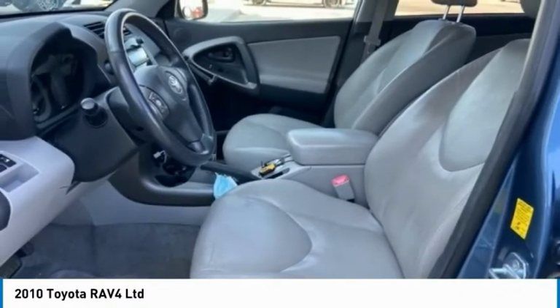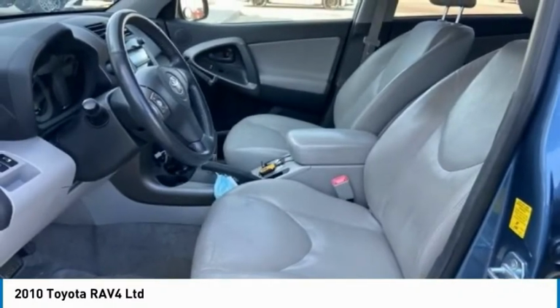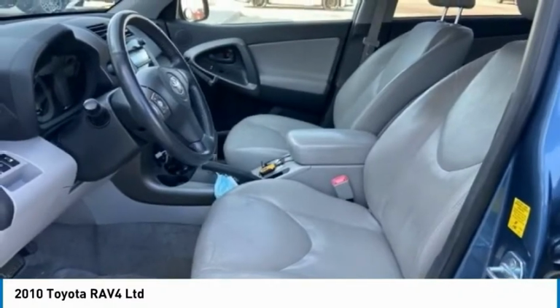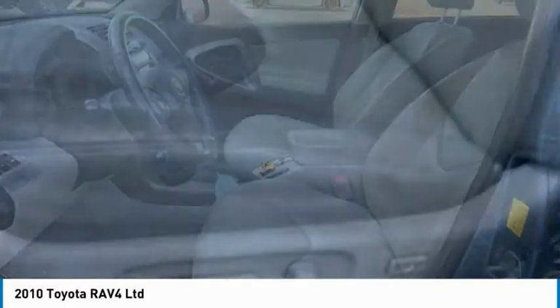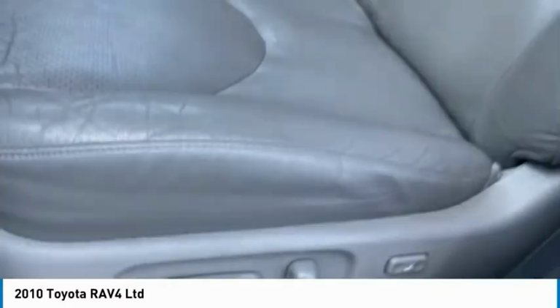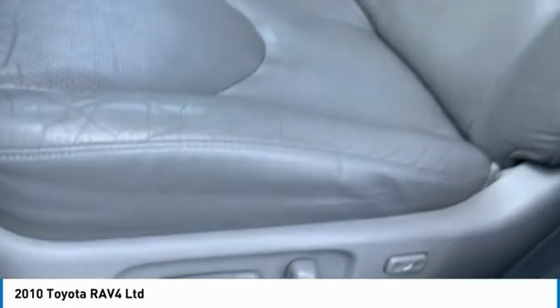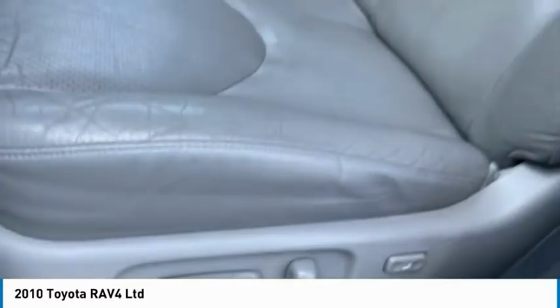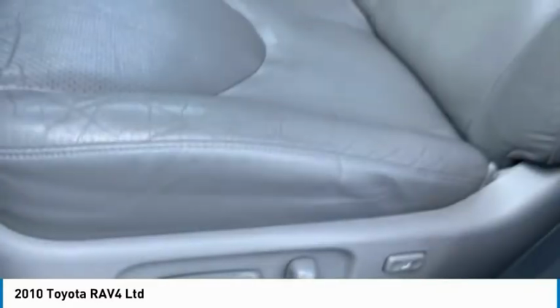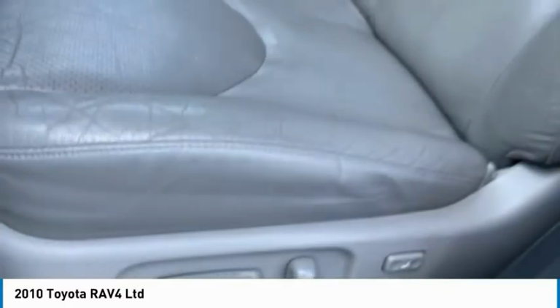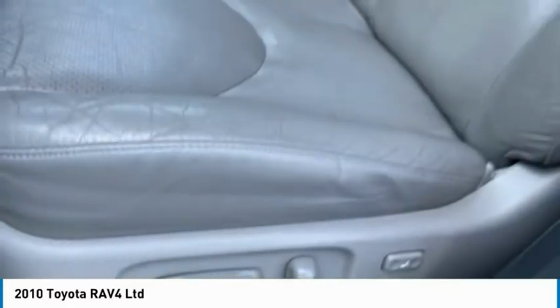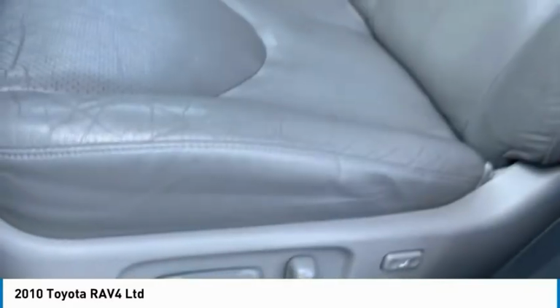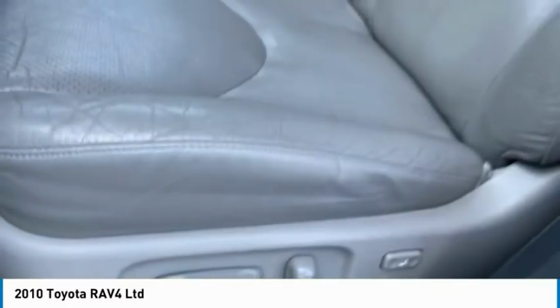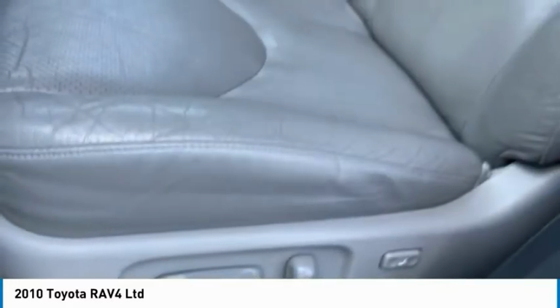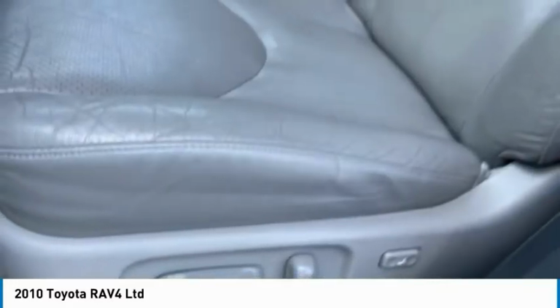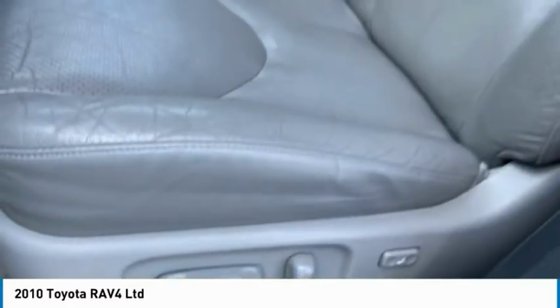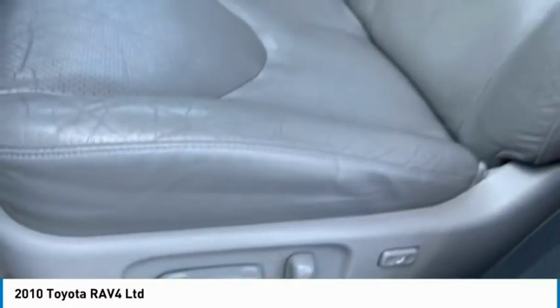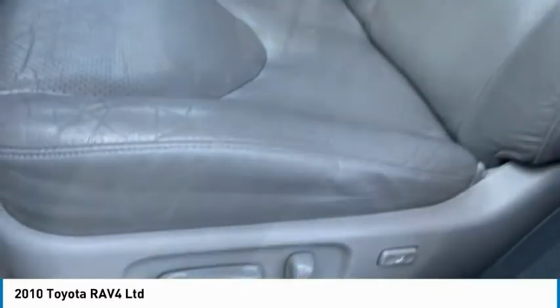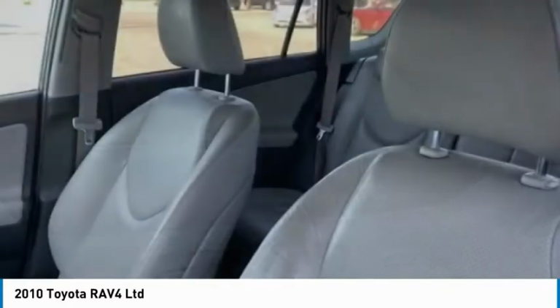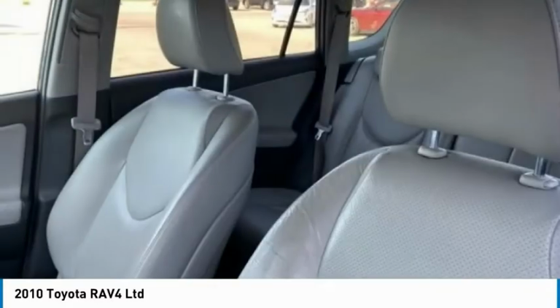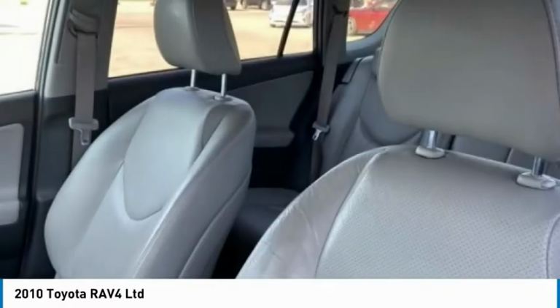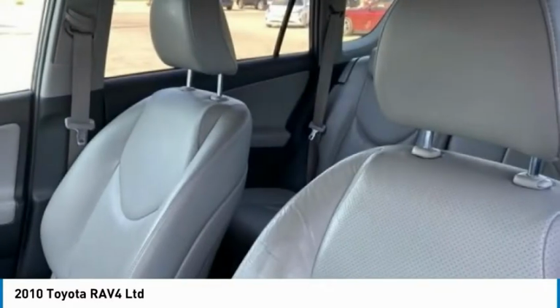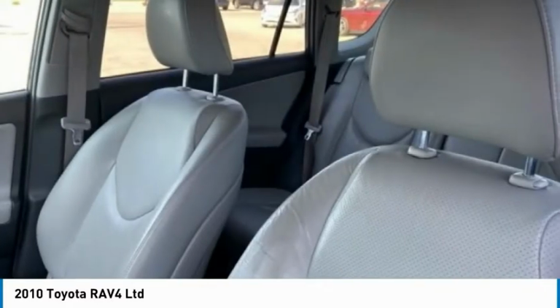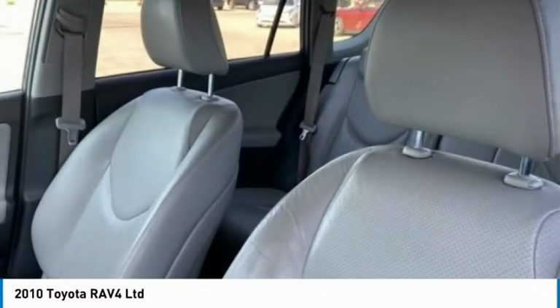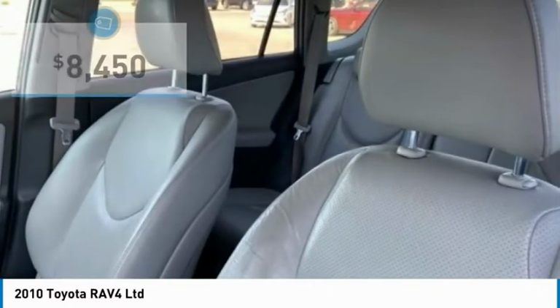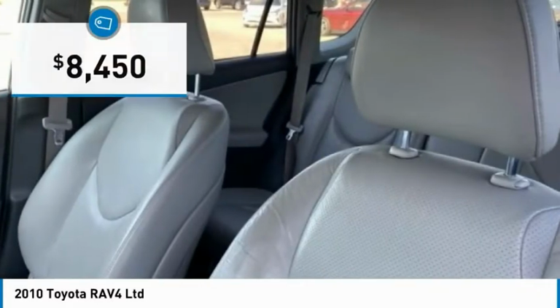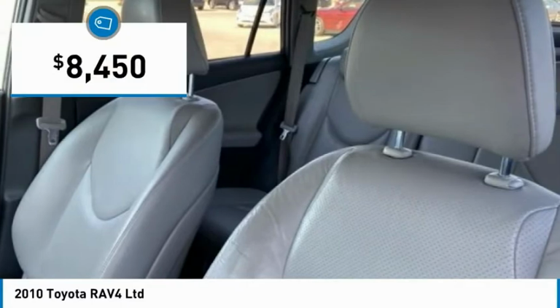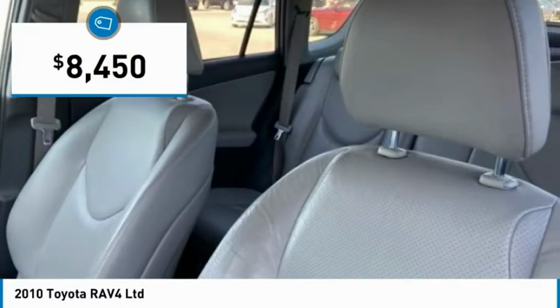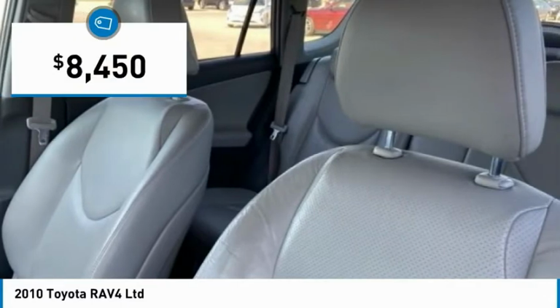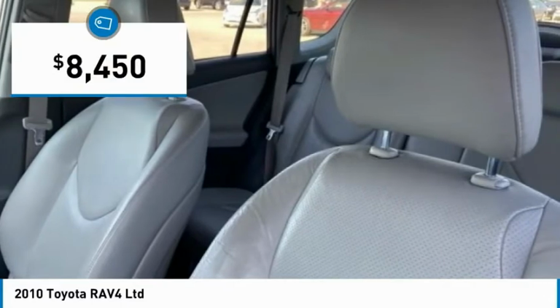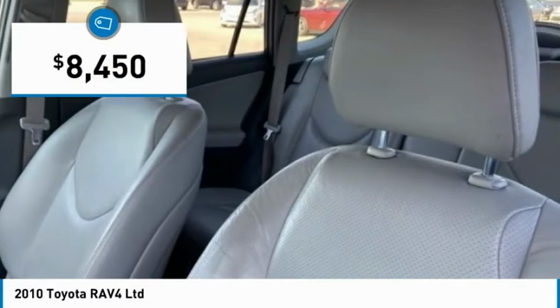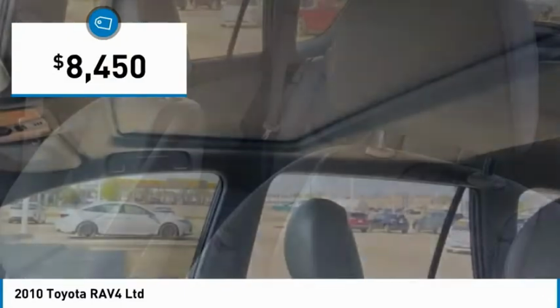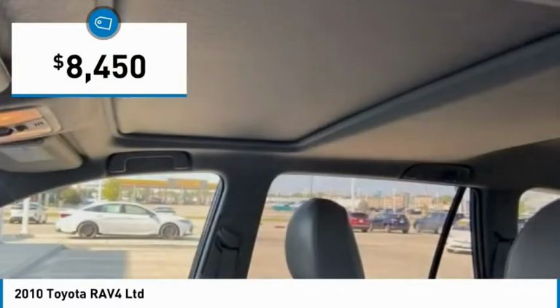This highly evolved, well-packaged crossover SUV lets you have it all and is priced below $10,000.